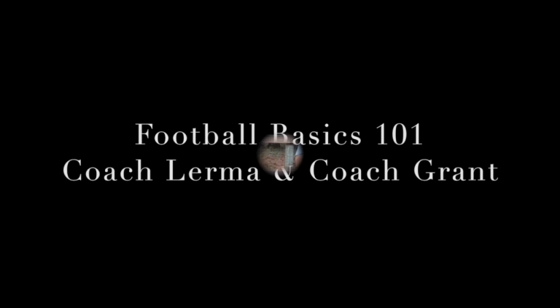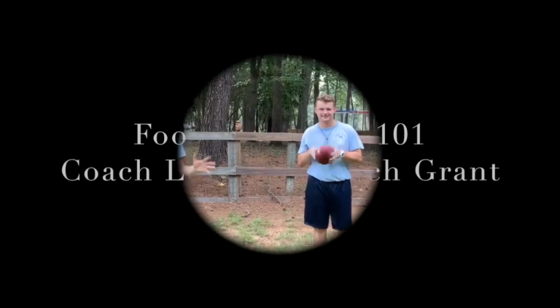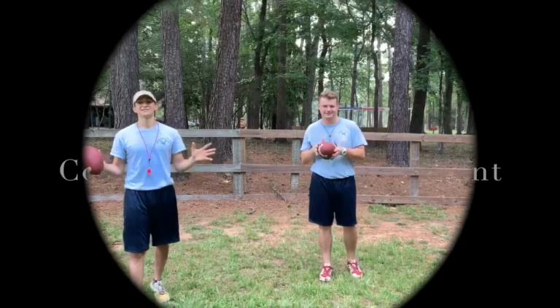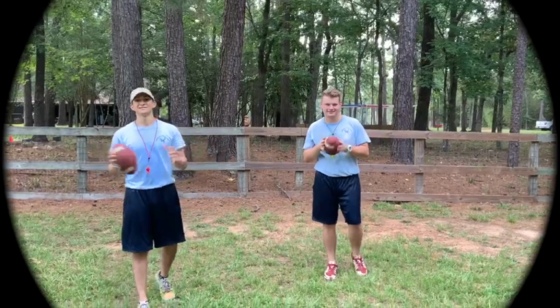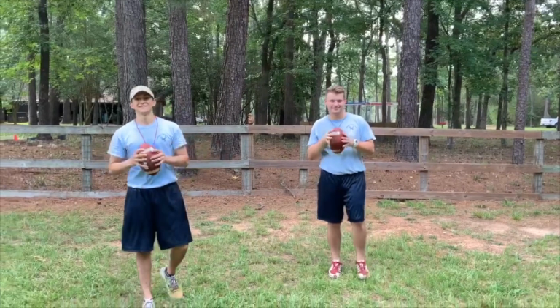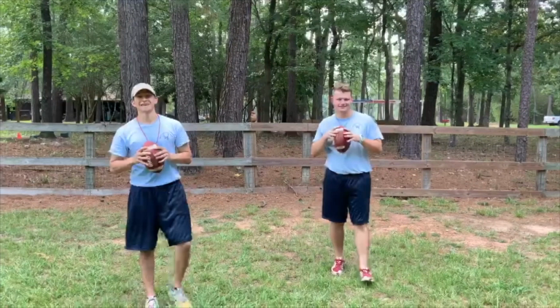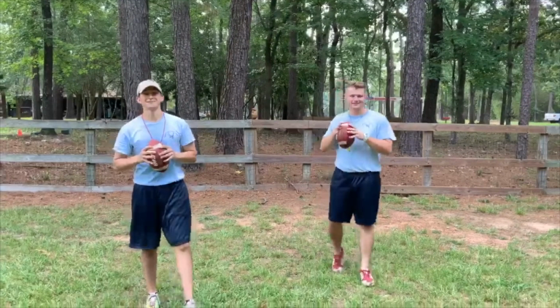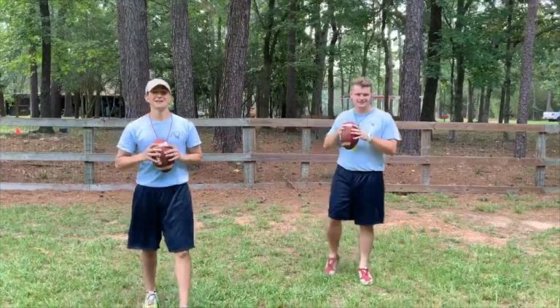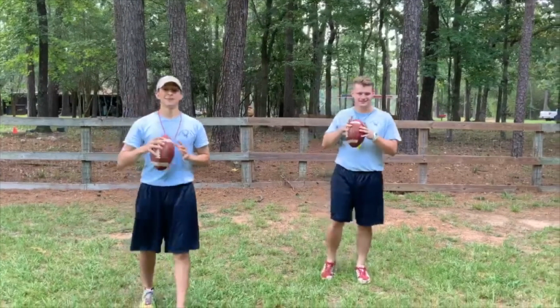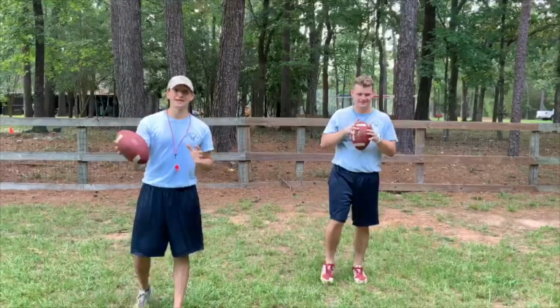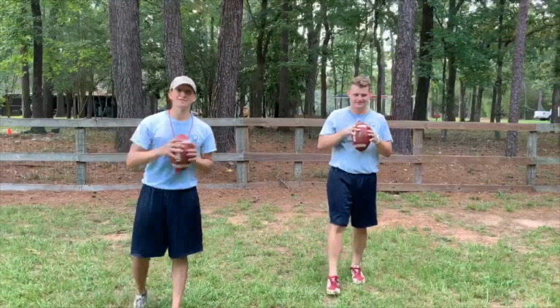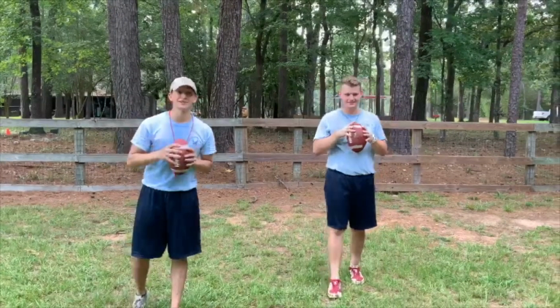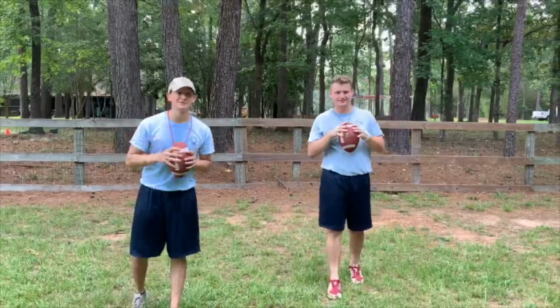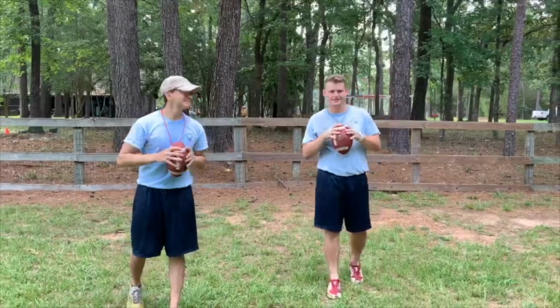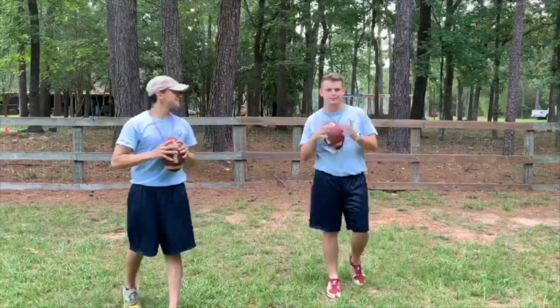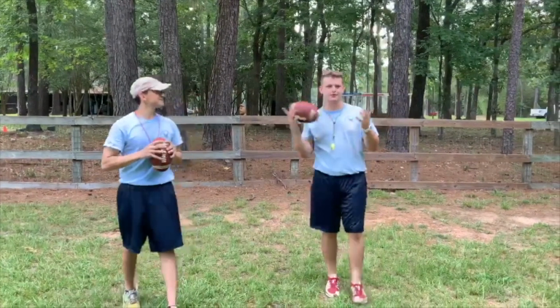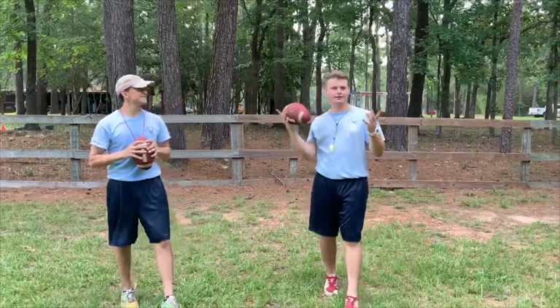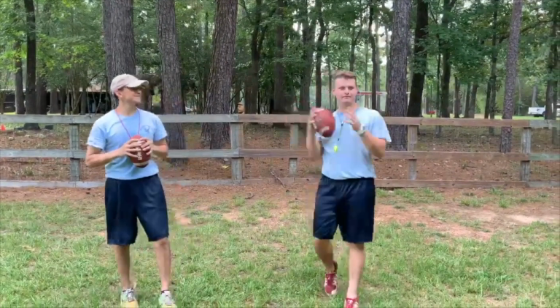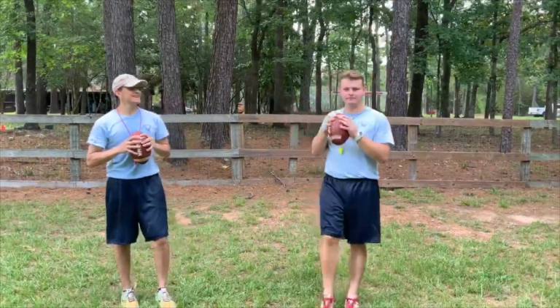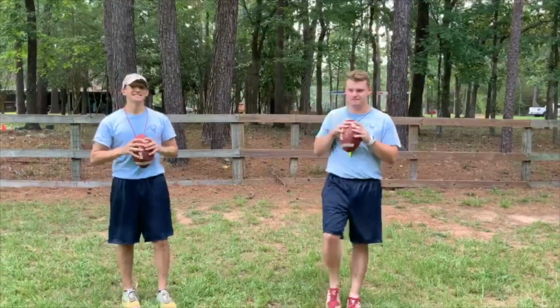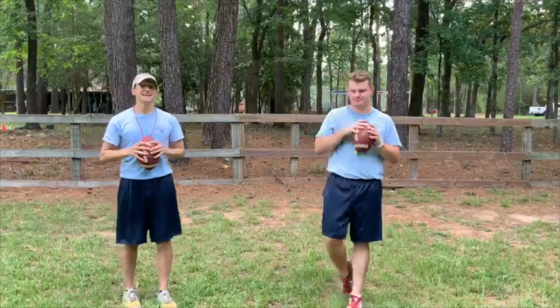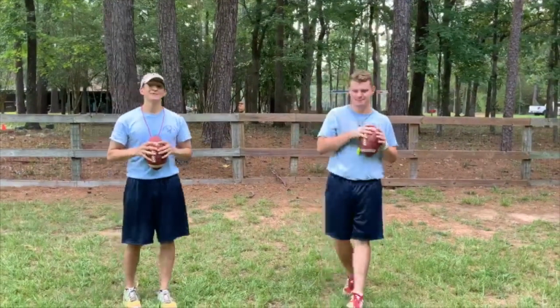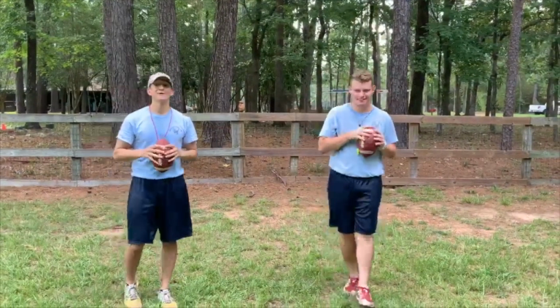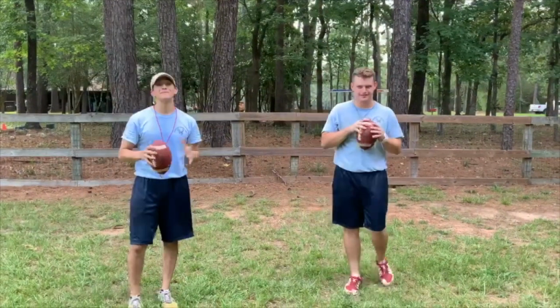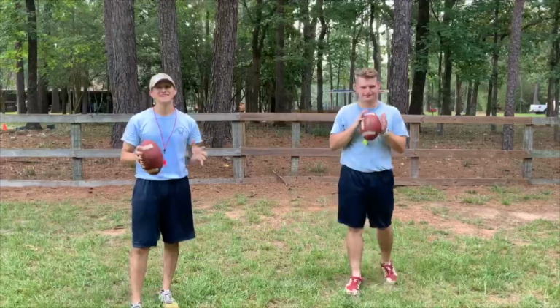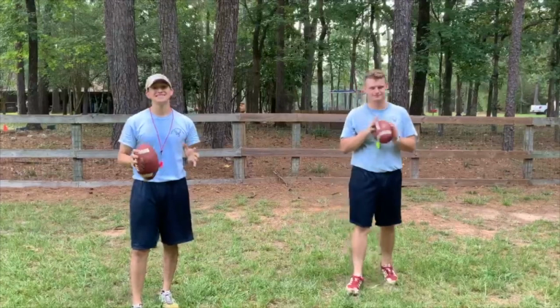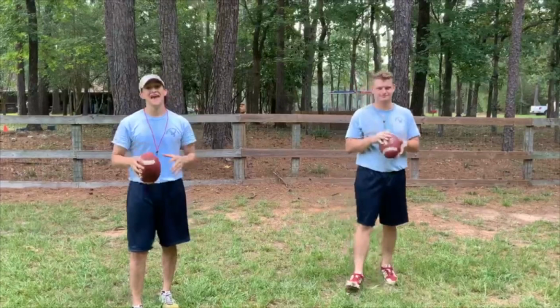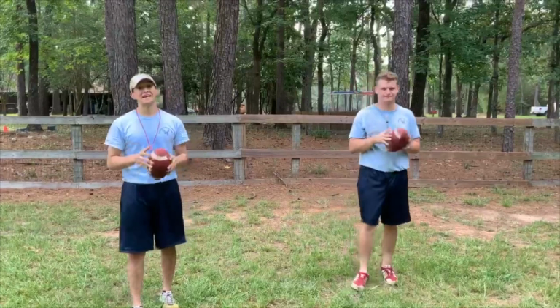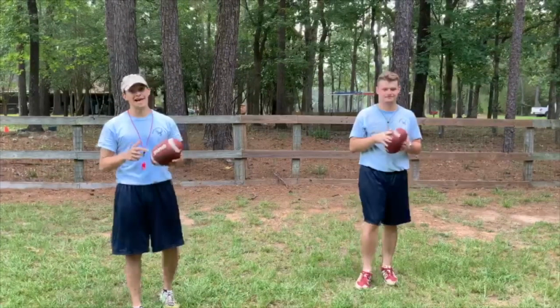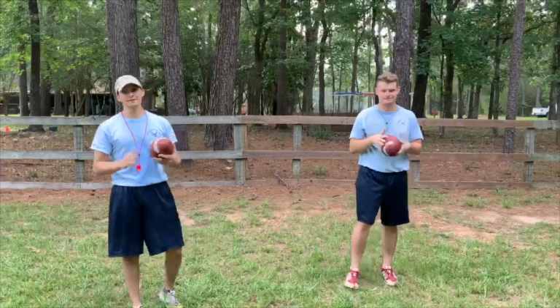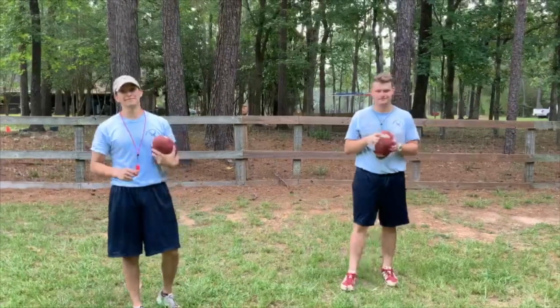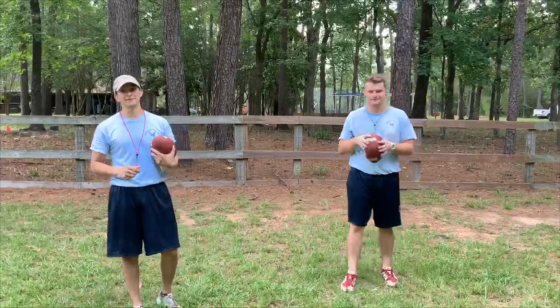How's it going, Deerfoot campers? My name is Coach Lerma, I'm Coach Grant, and today we're going over the basics and an anatomy of a football.